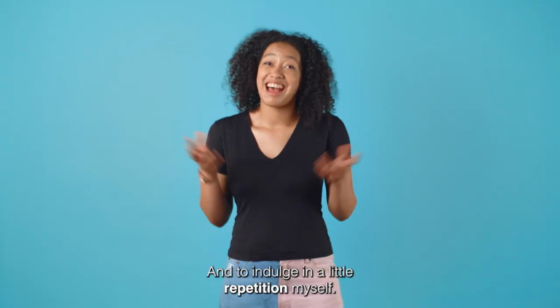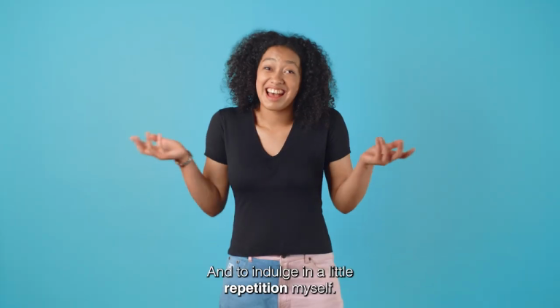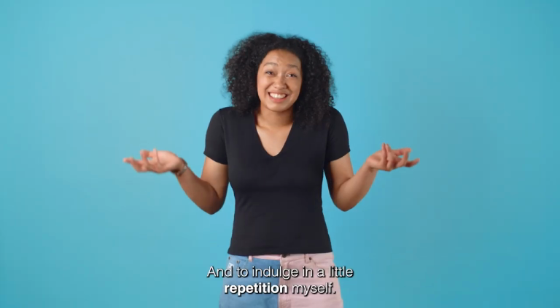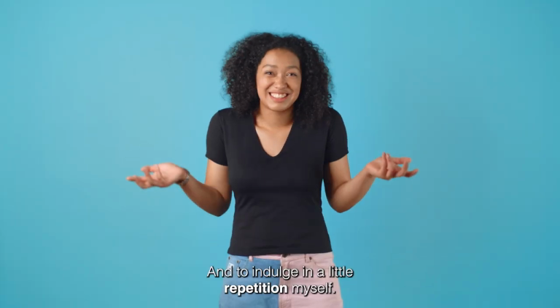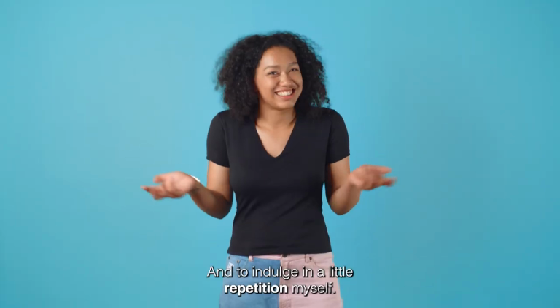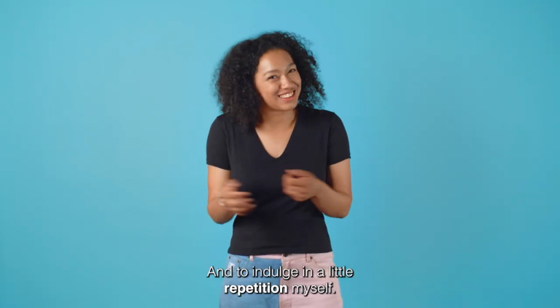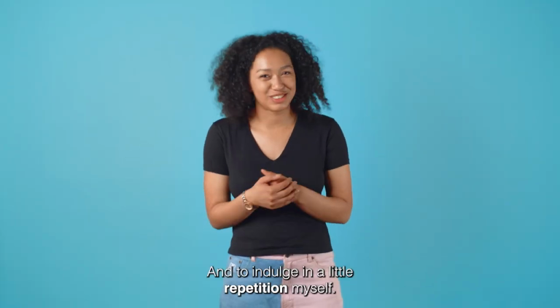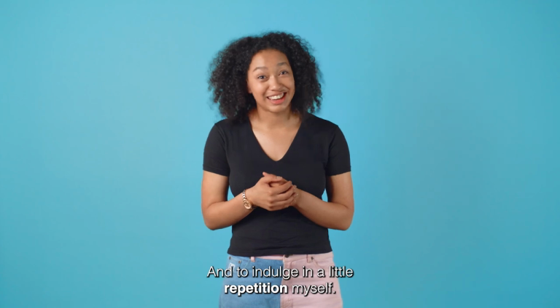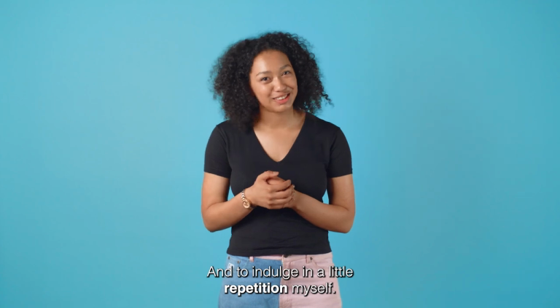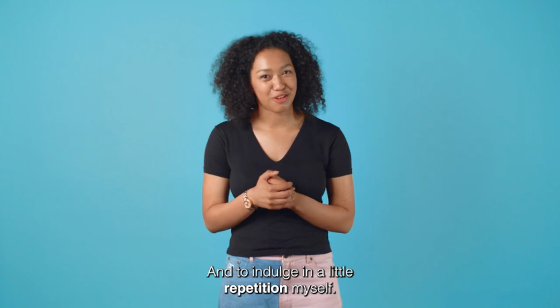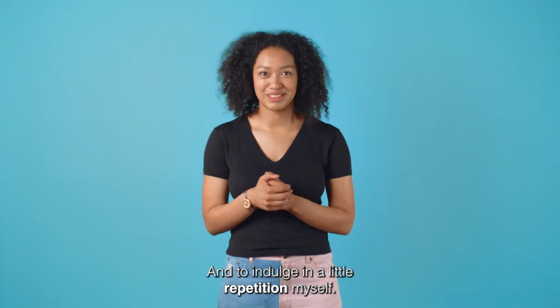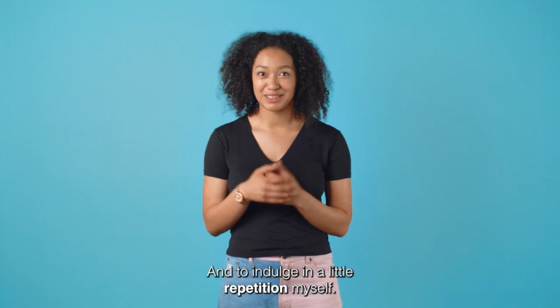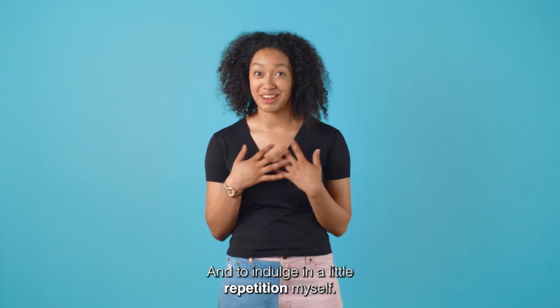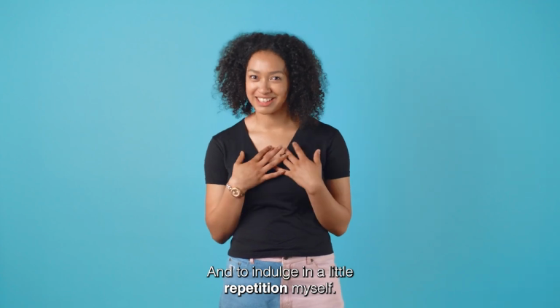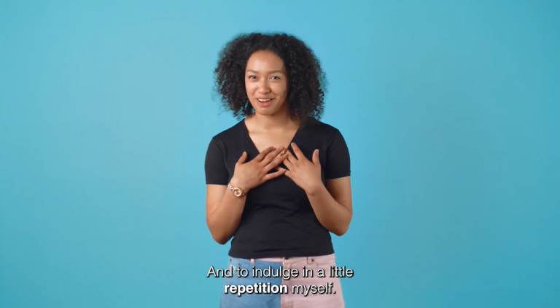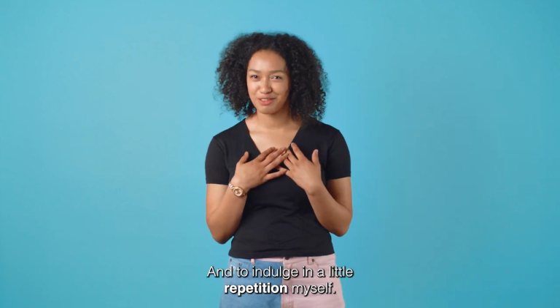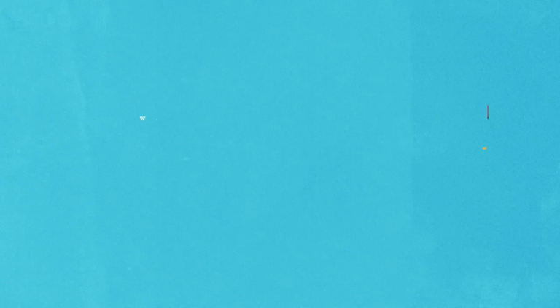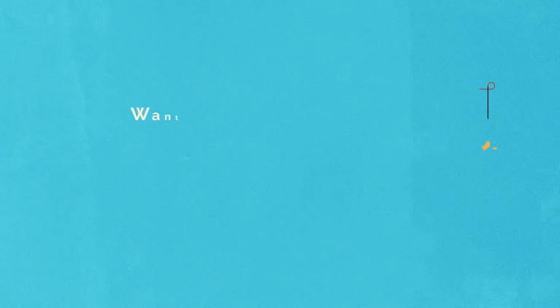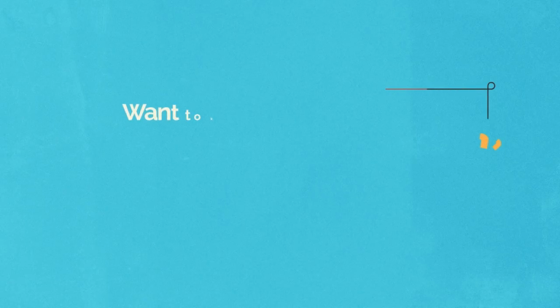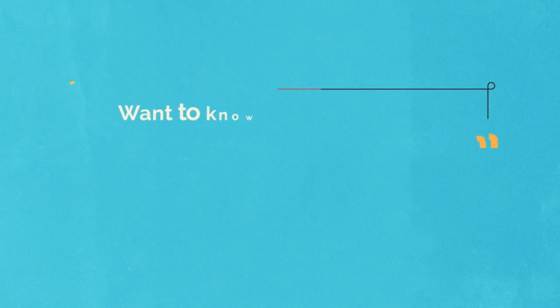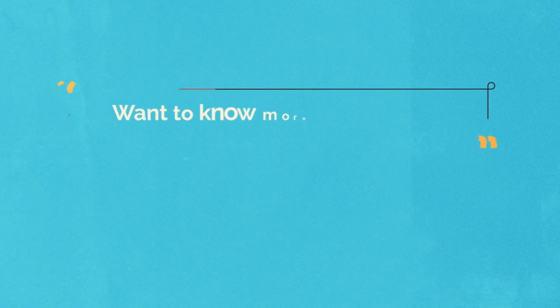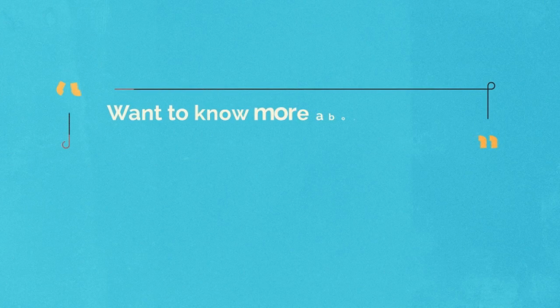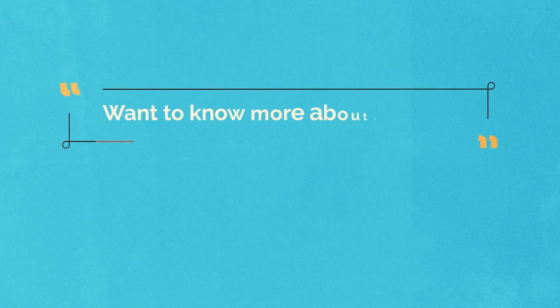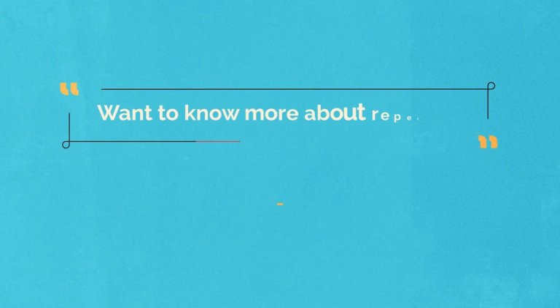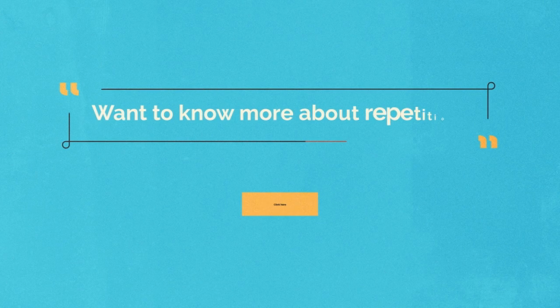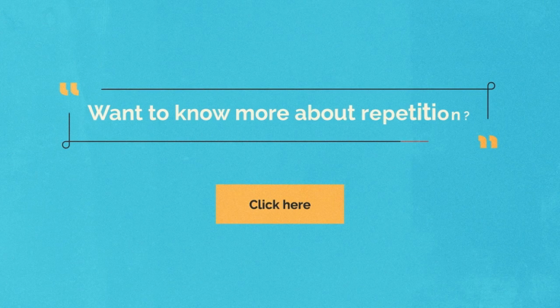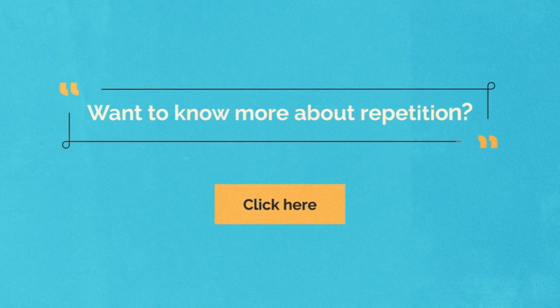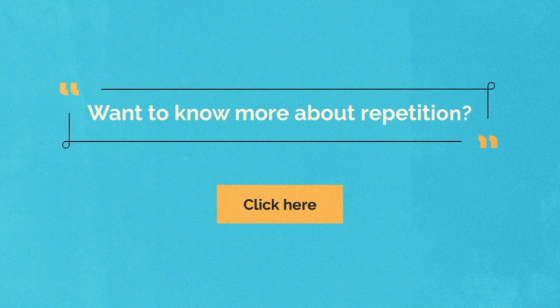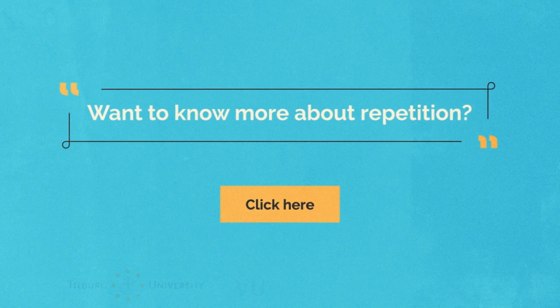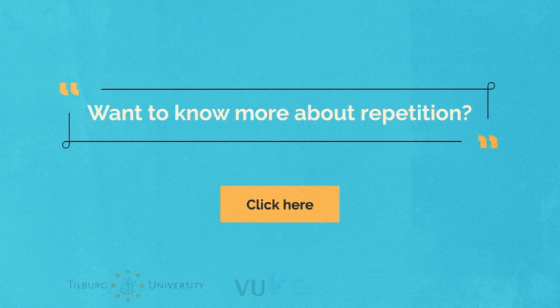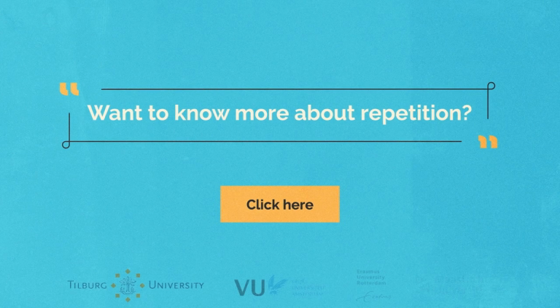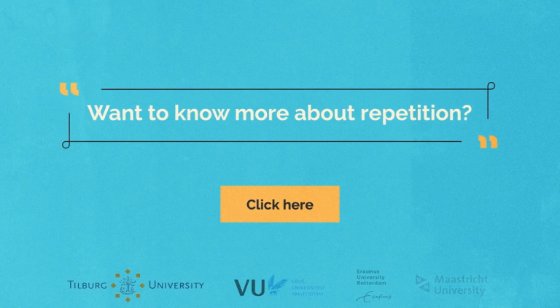And to indulge in a little repetition myself — want to know more about repetition? Click here.